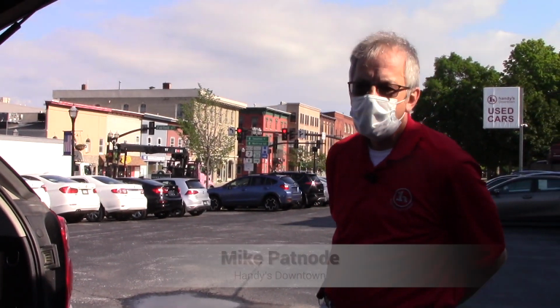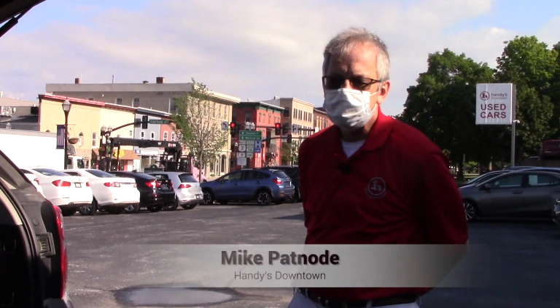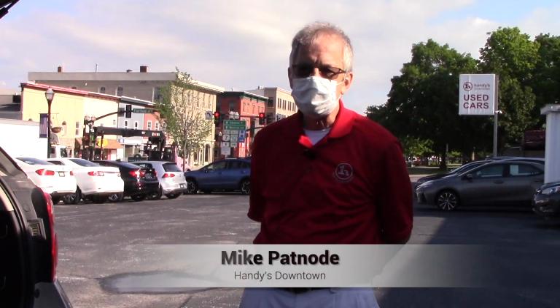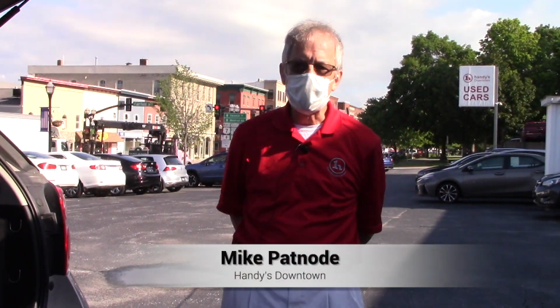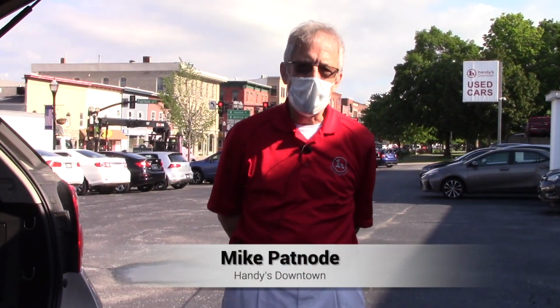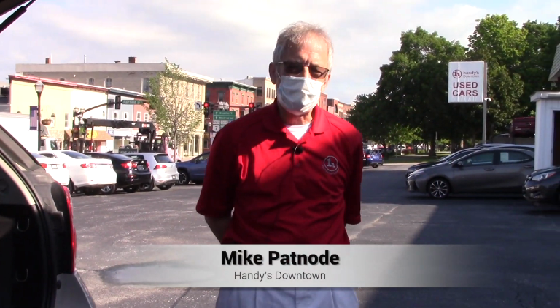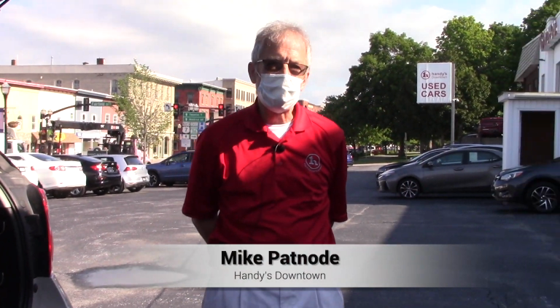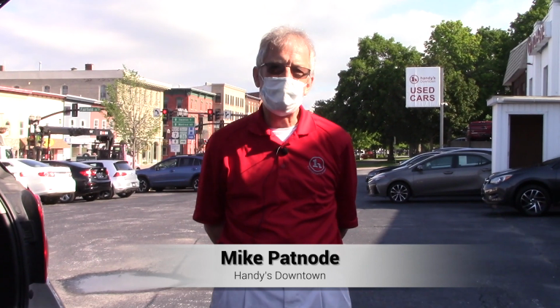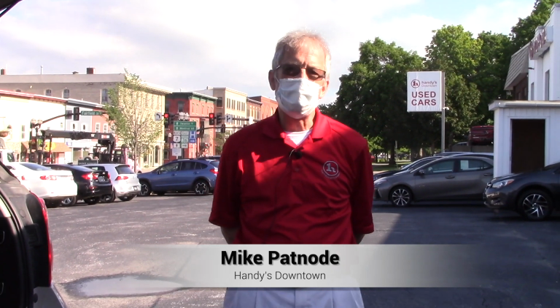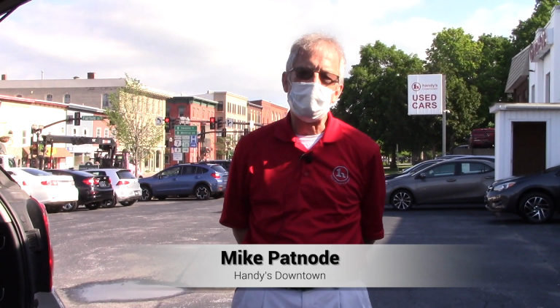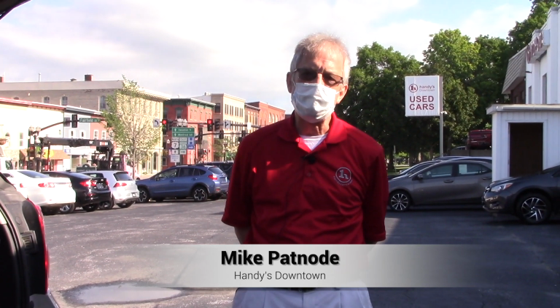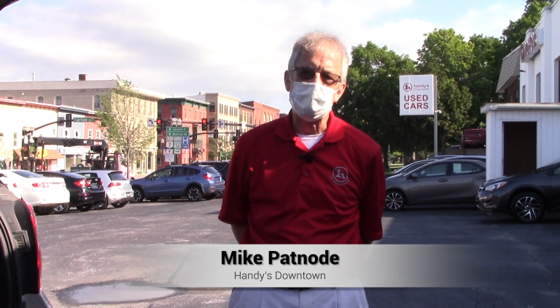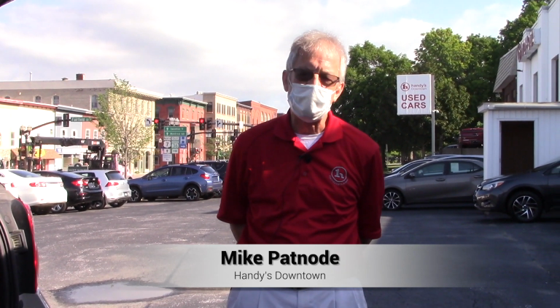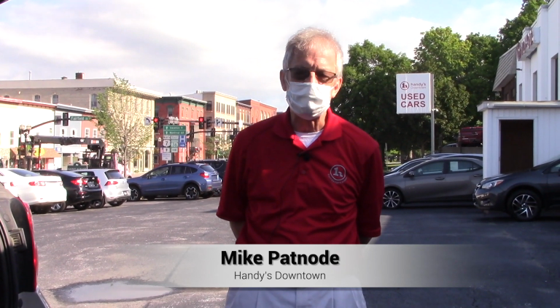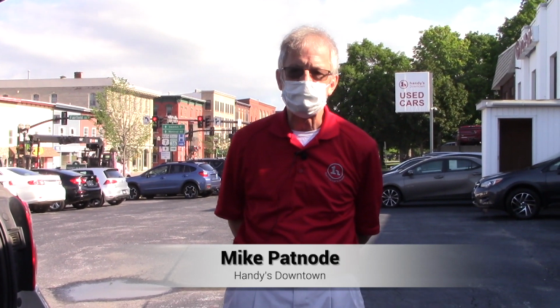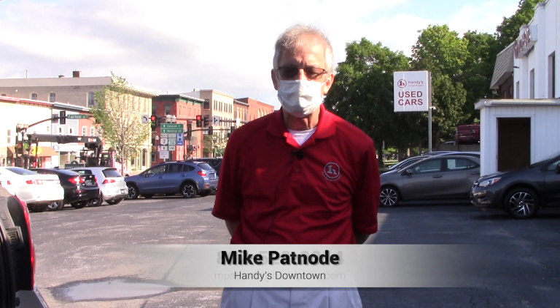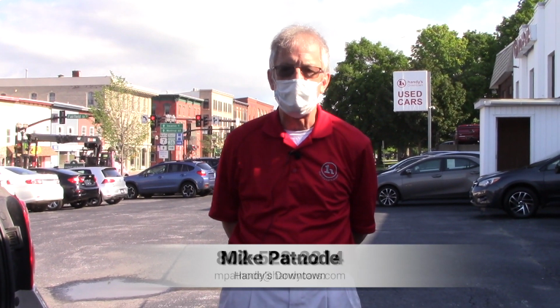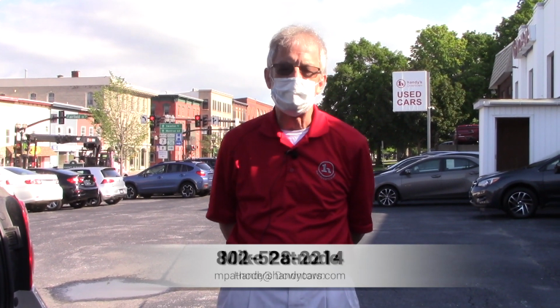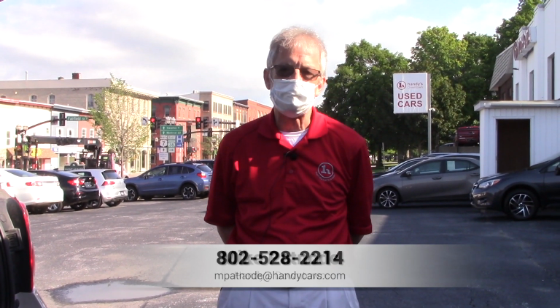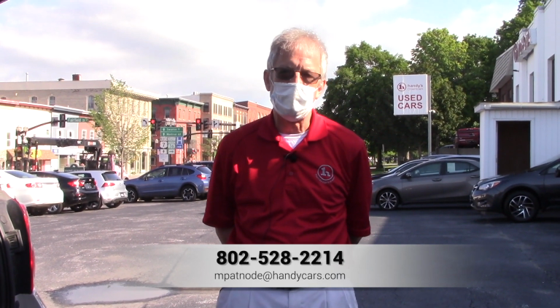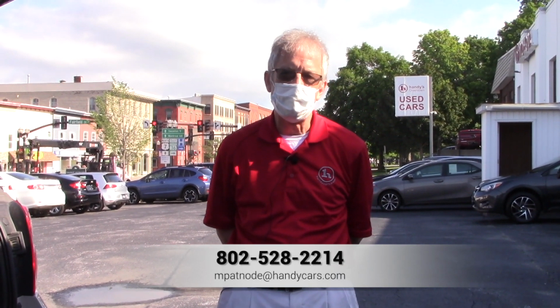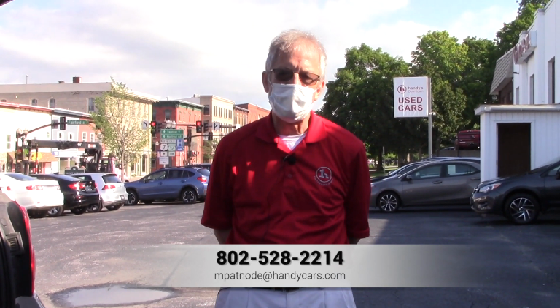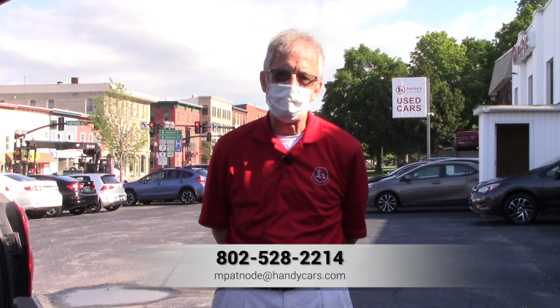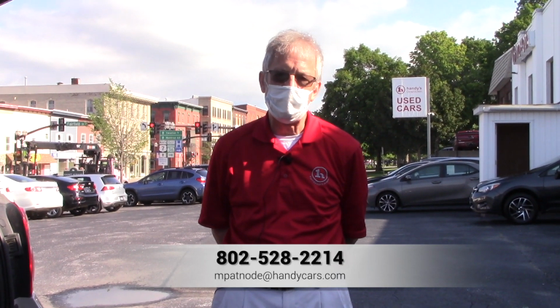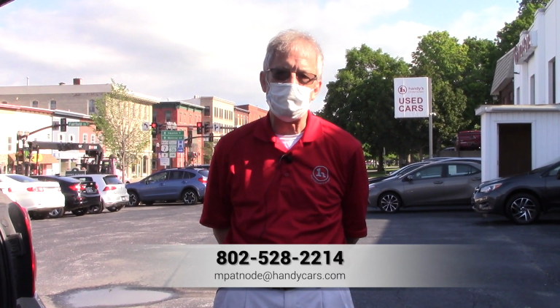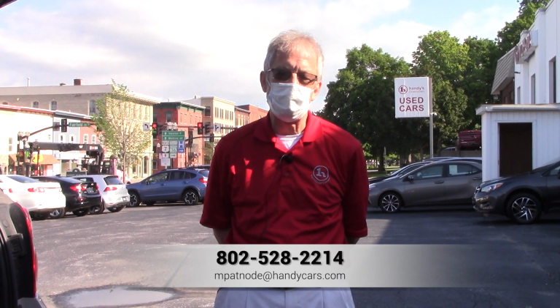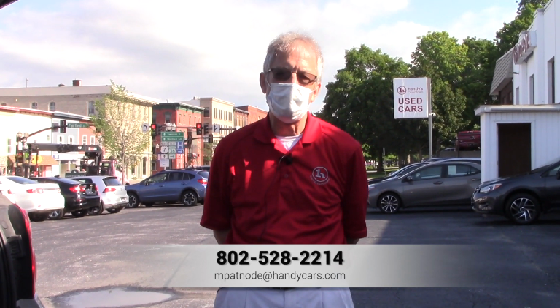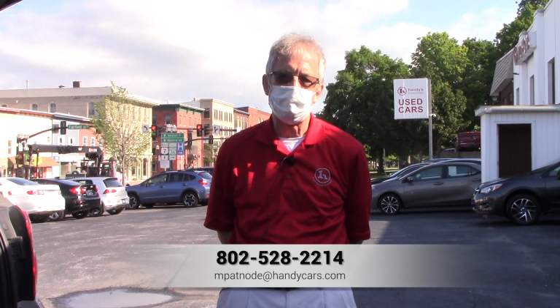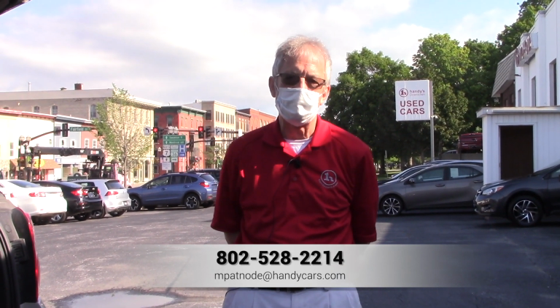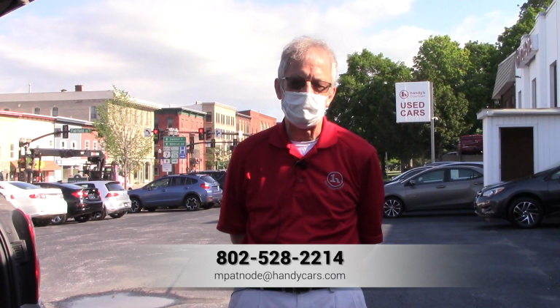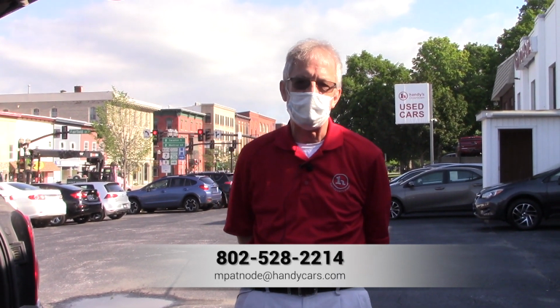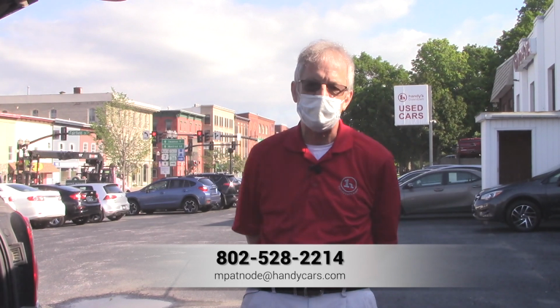Questions, give me a call. My name is Mike here at Handy Downtown. I'd like to set up a time to test drive. 528-2214. Take care, thanks.